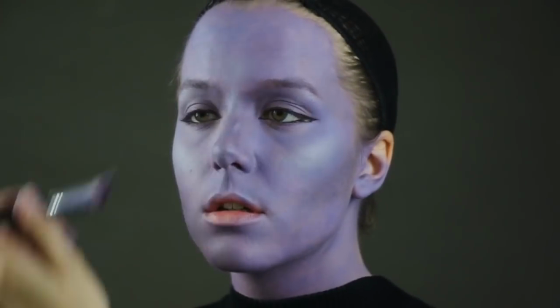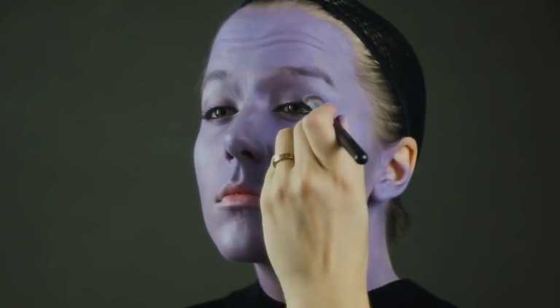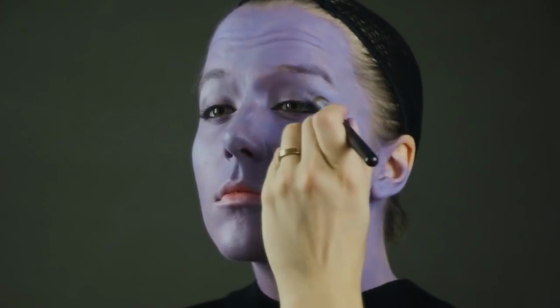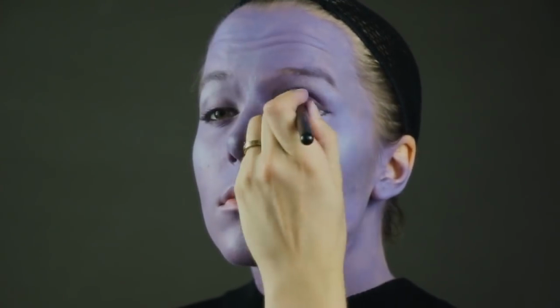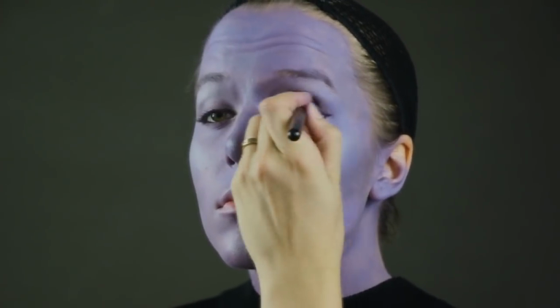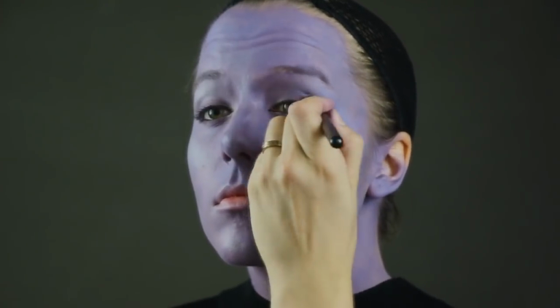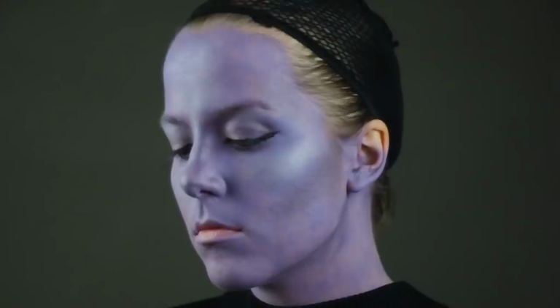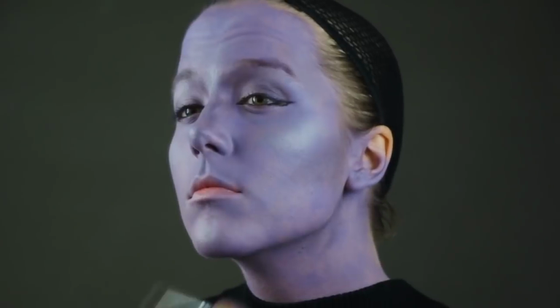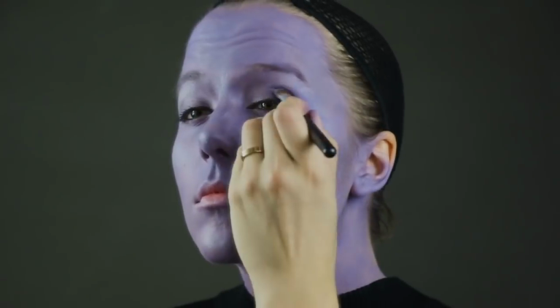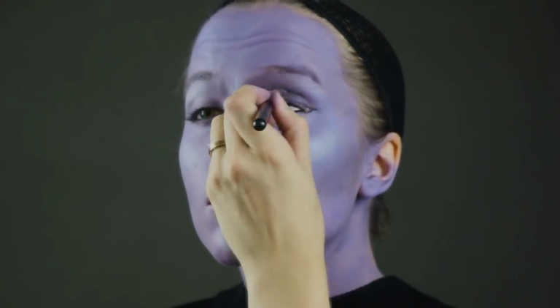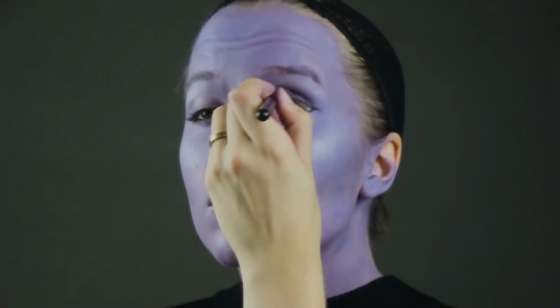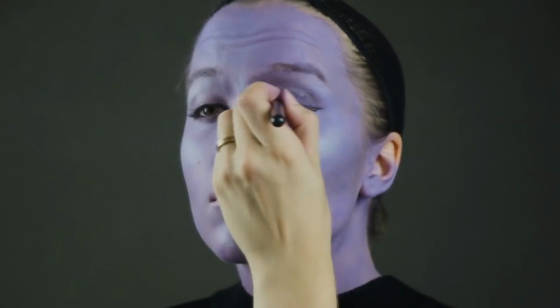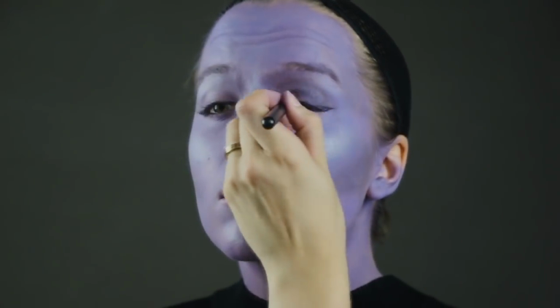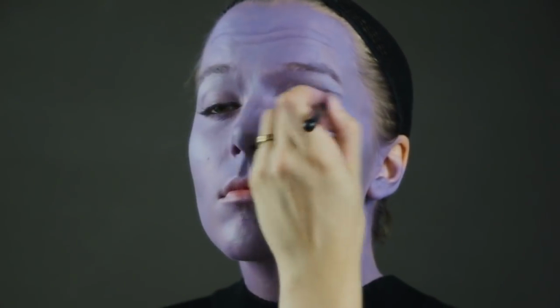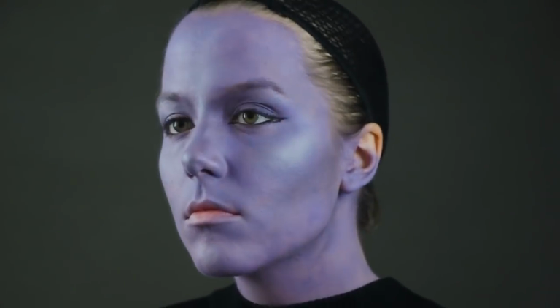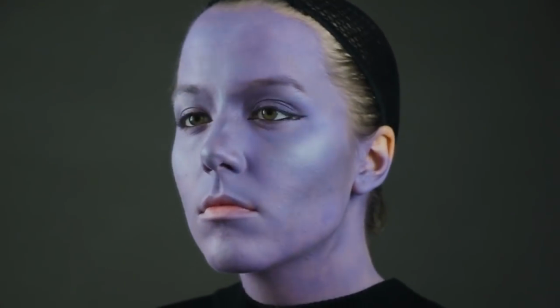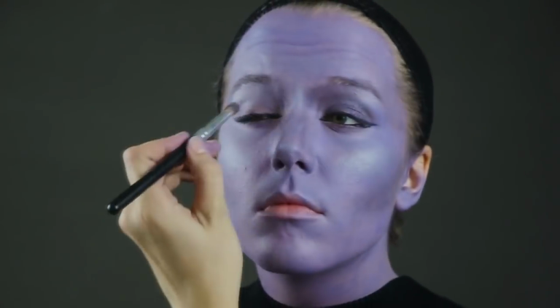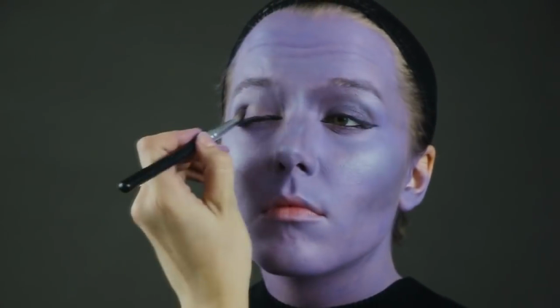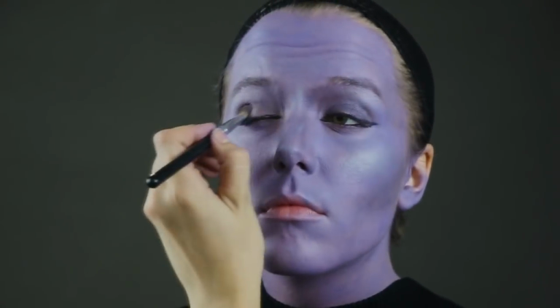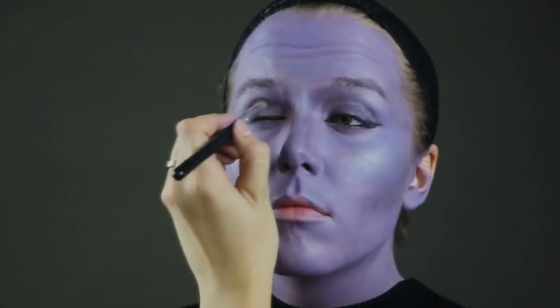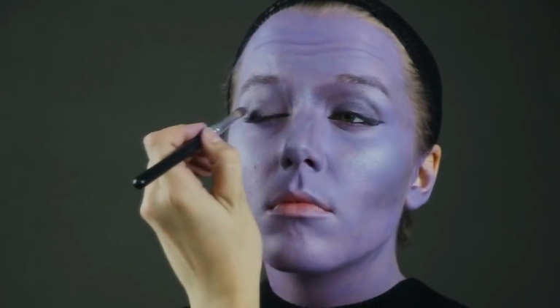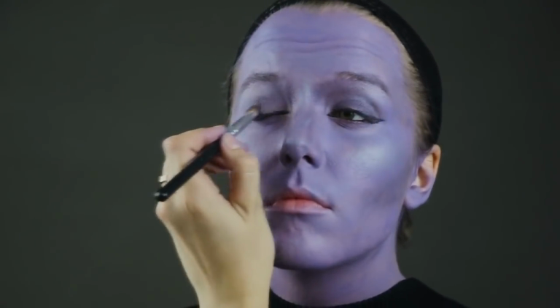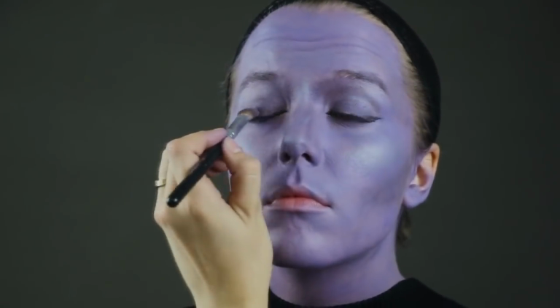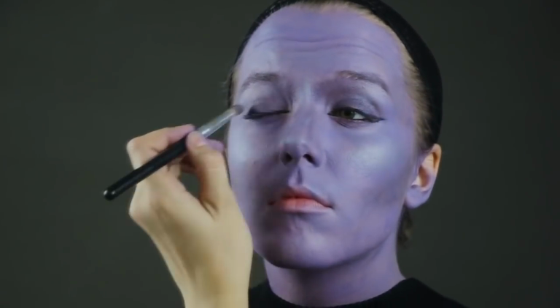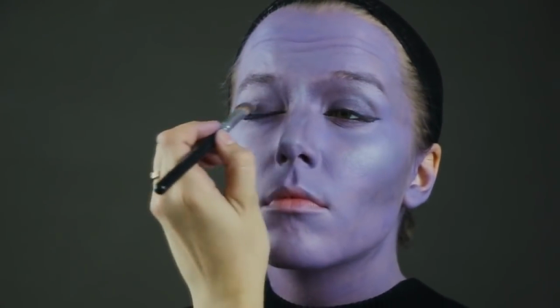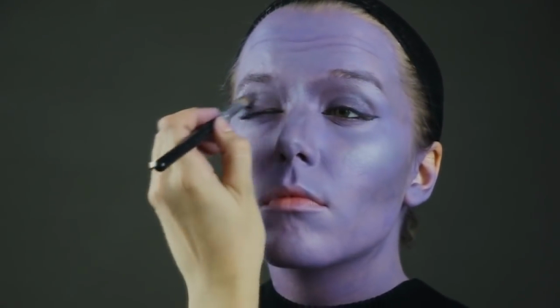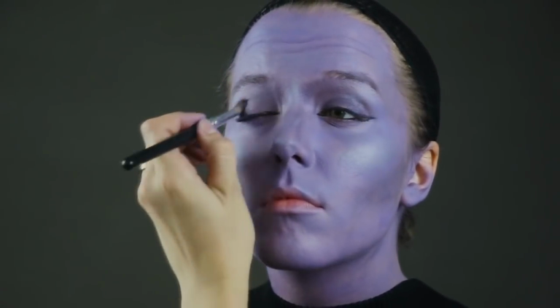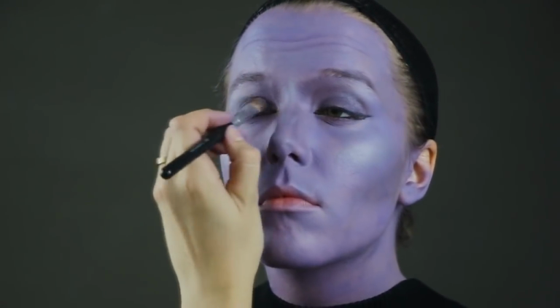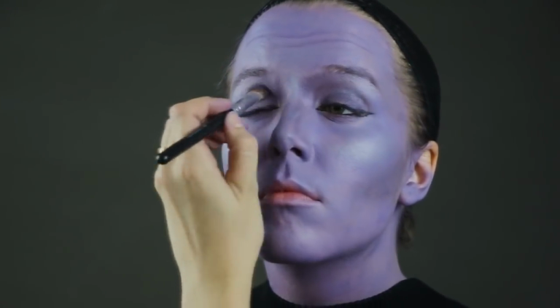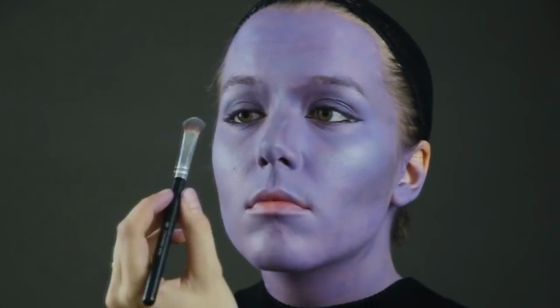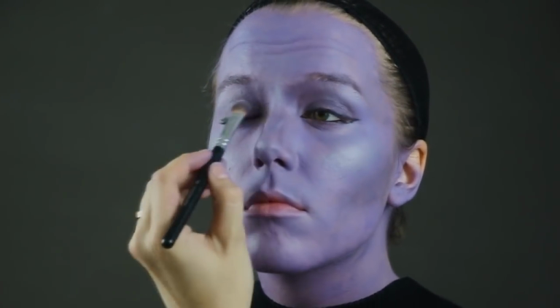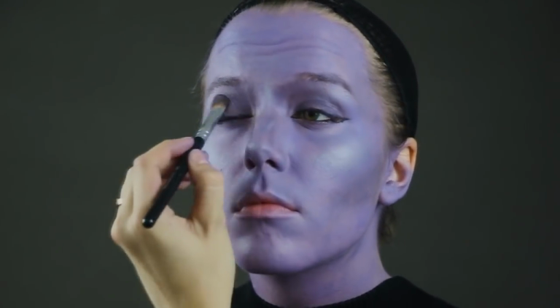Now I'm going in and darkening the eyes a little bit more and covering up anything that may have been missed by the face paint.